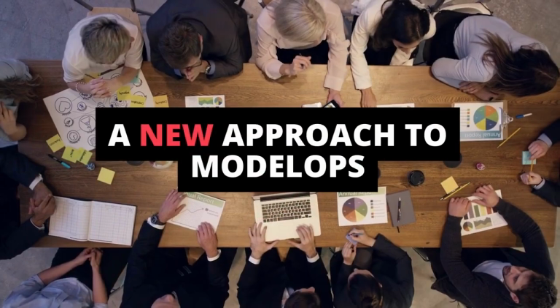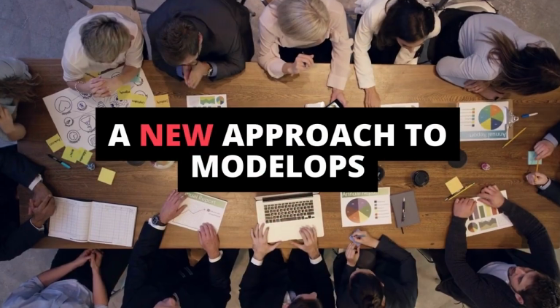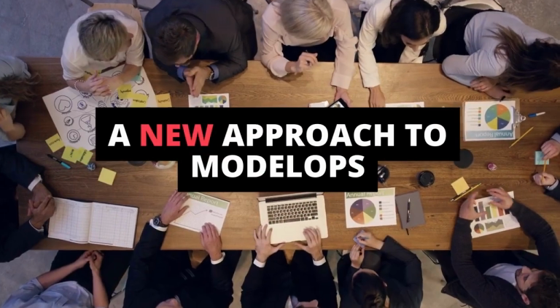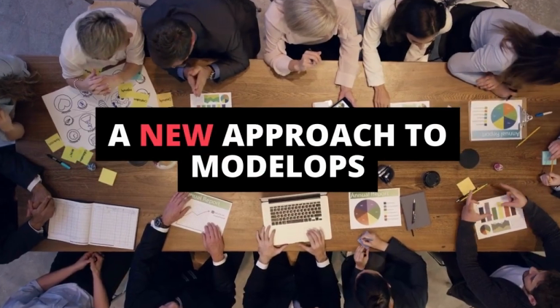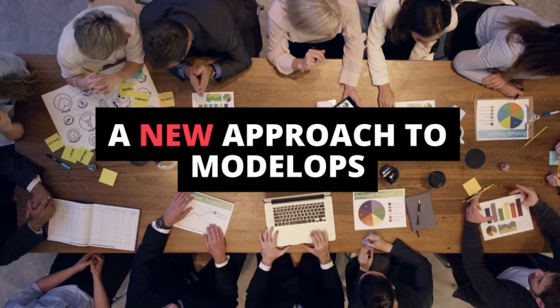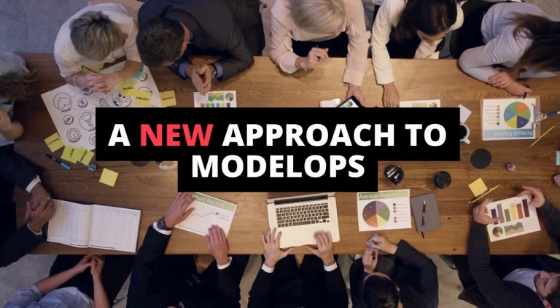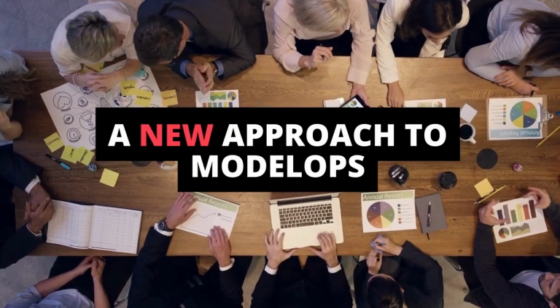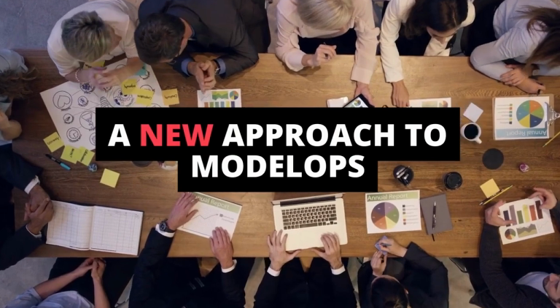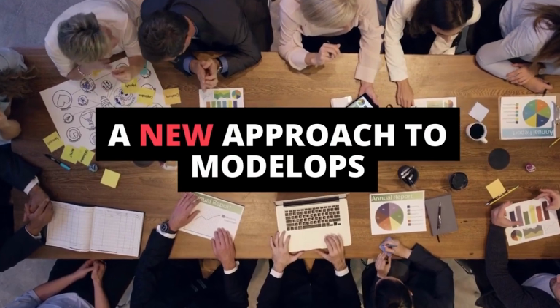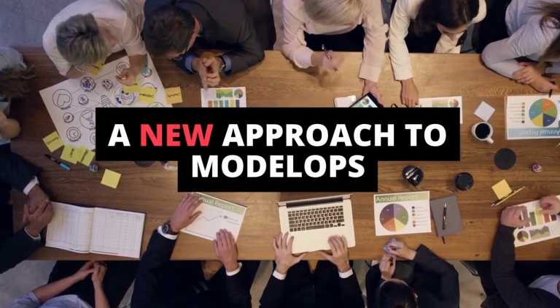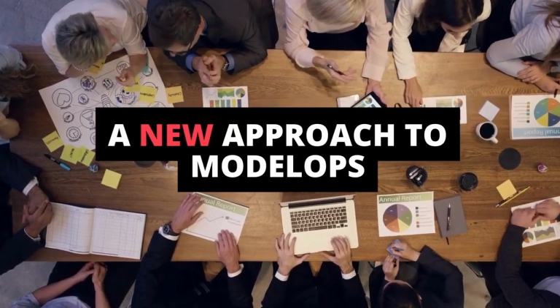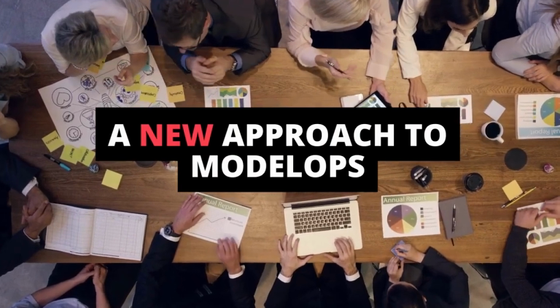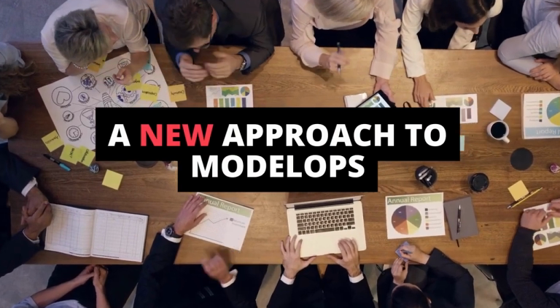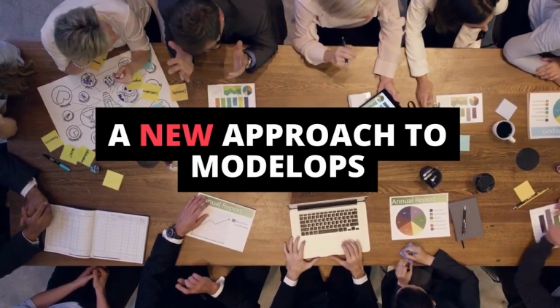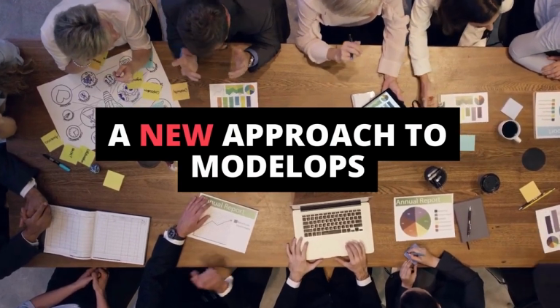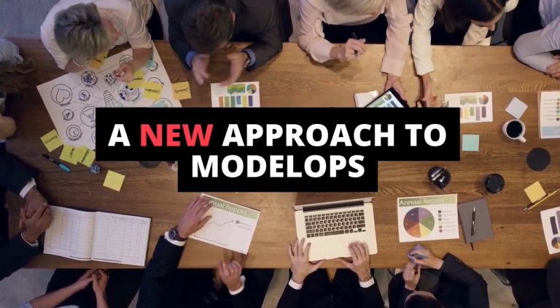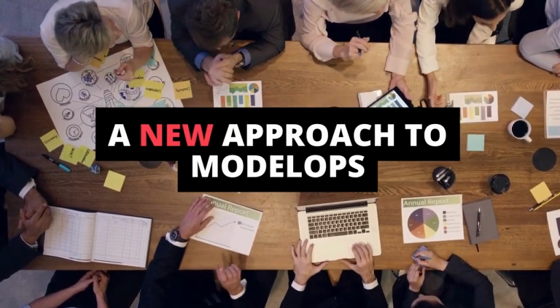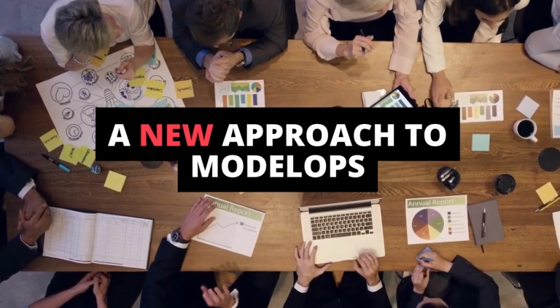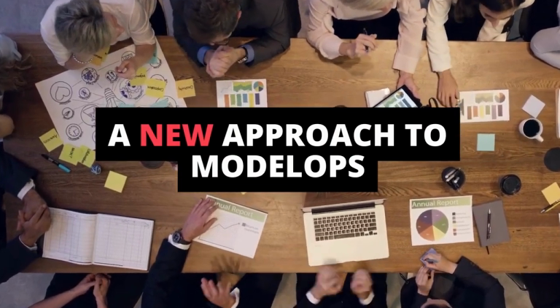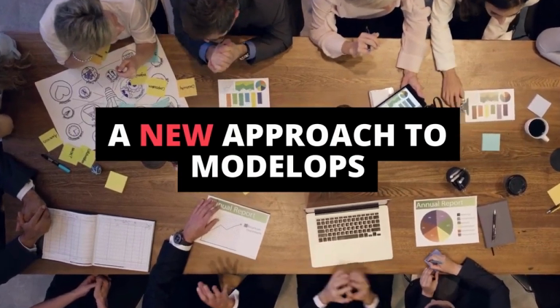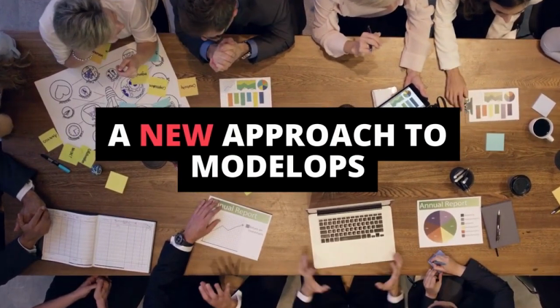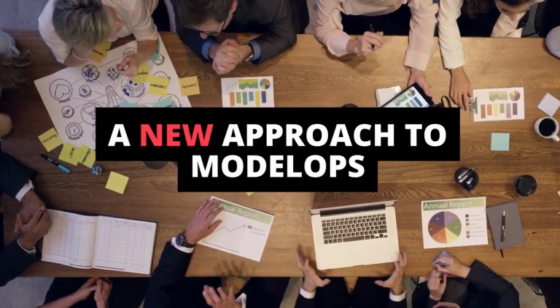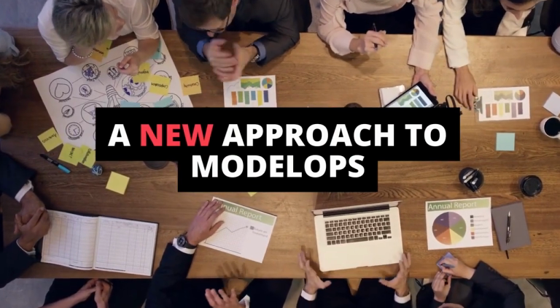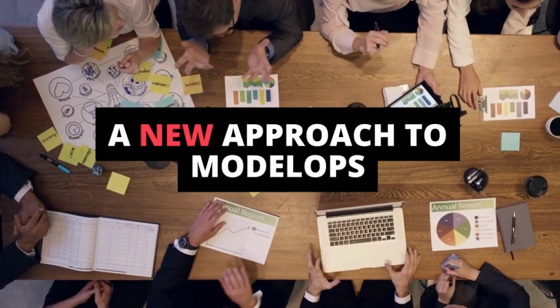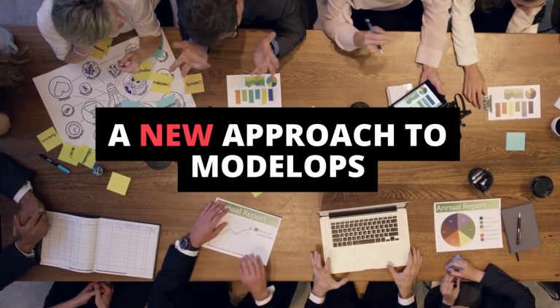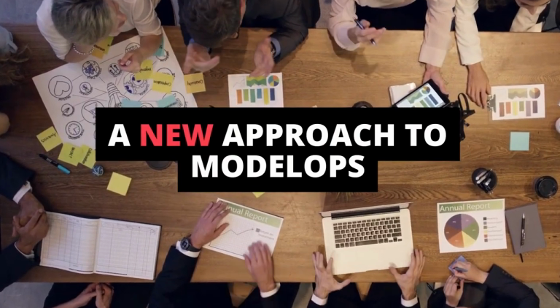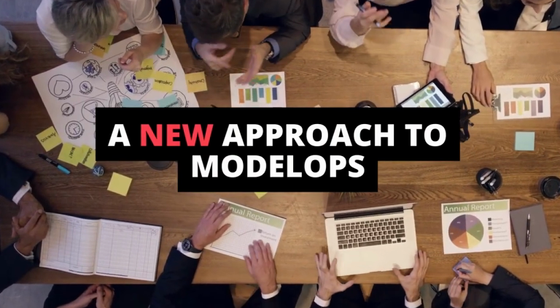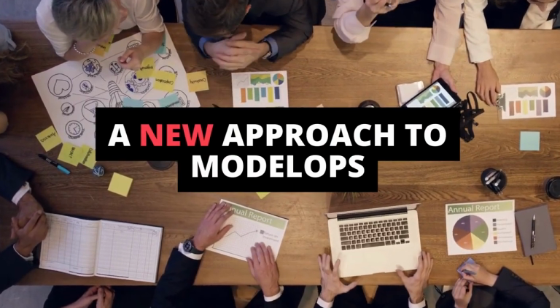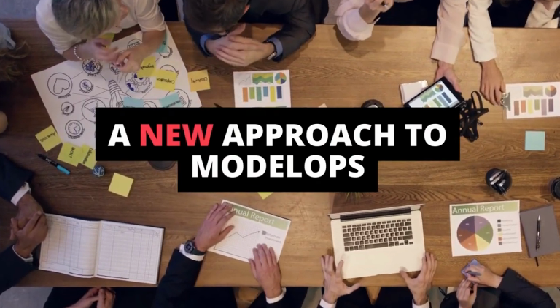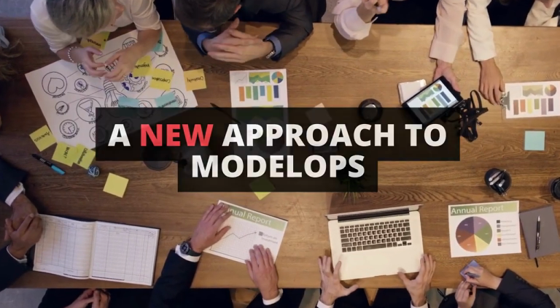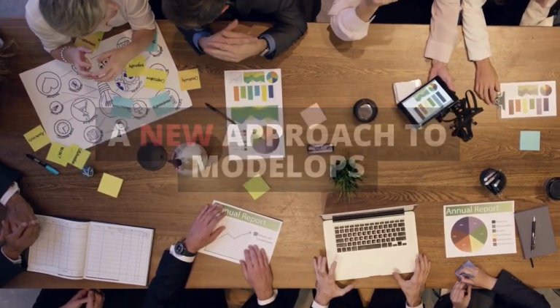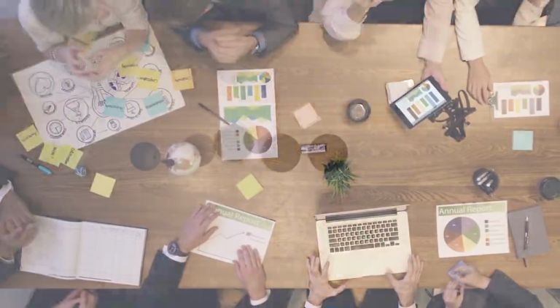A new approach to model operationalization helps you just buy the computer, install the software, and go. Here's how it works.